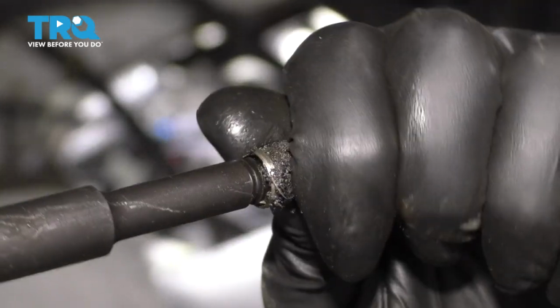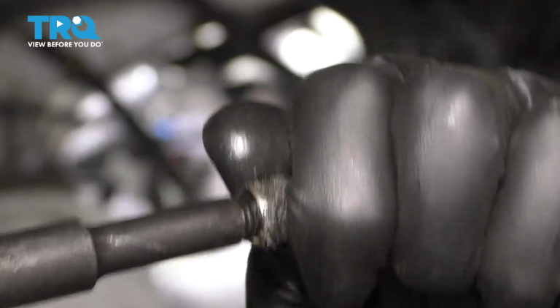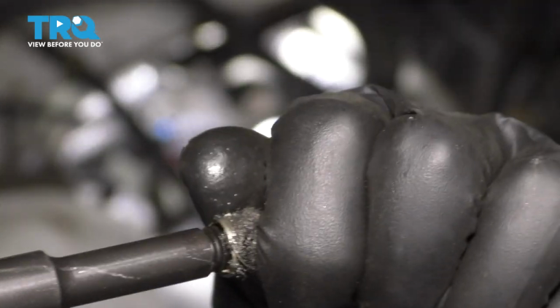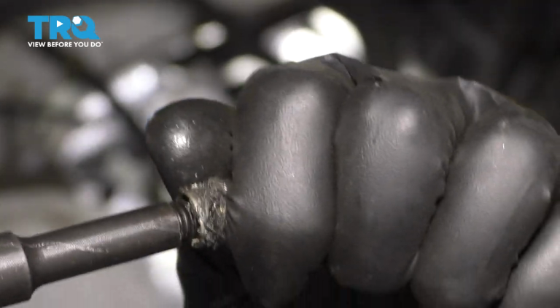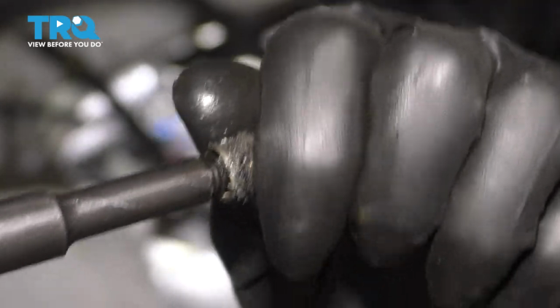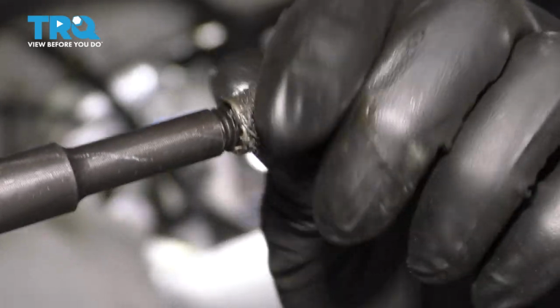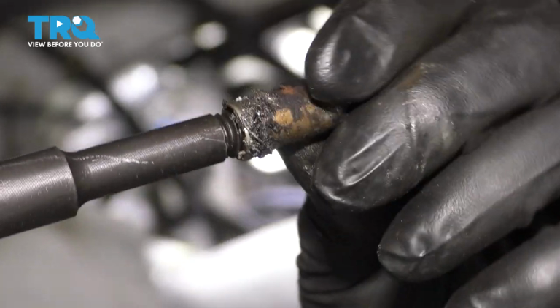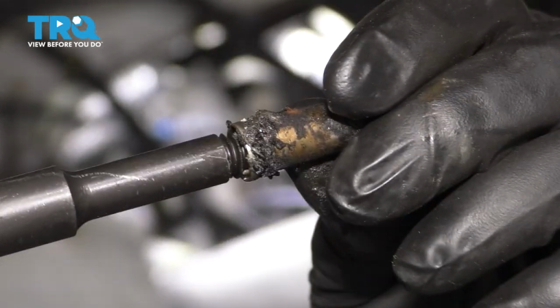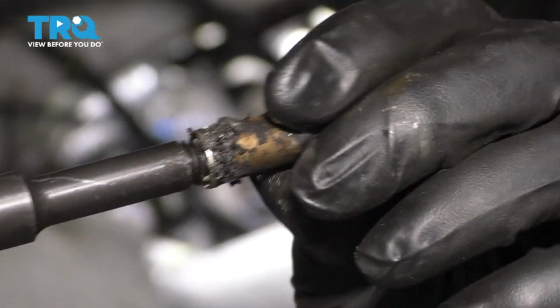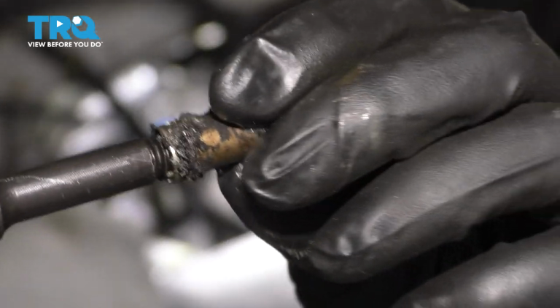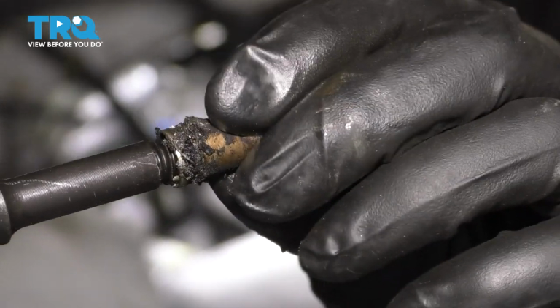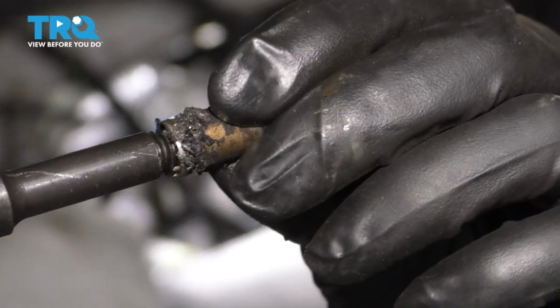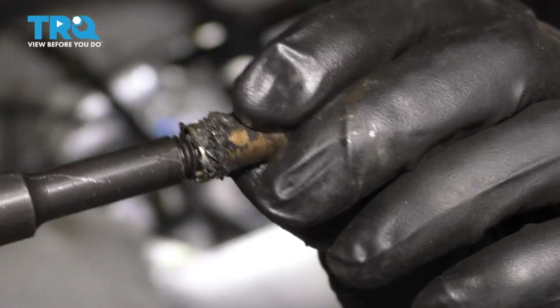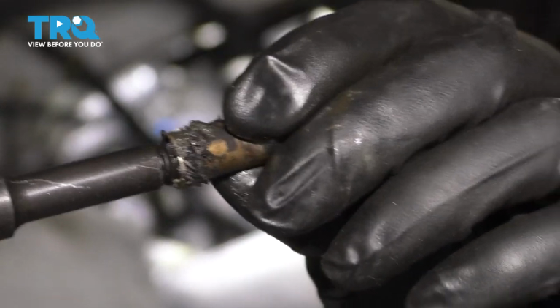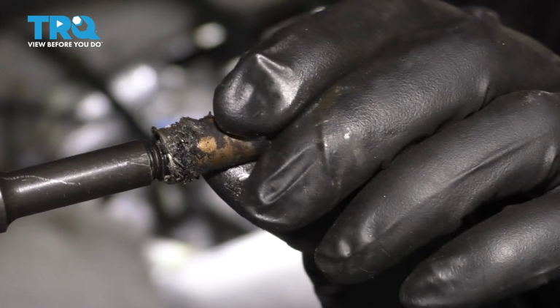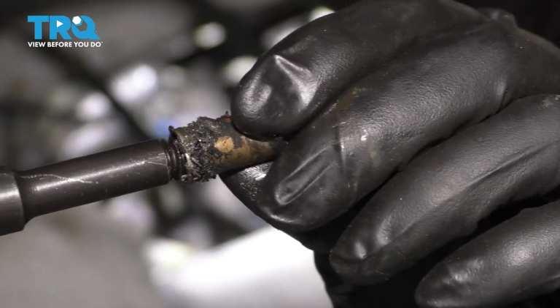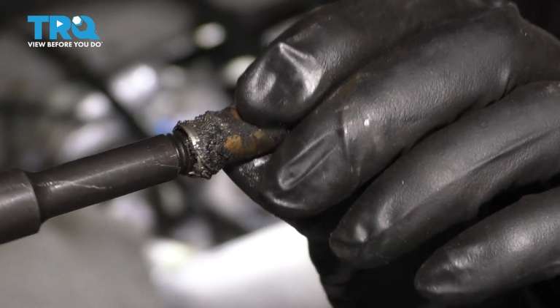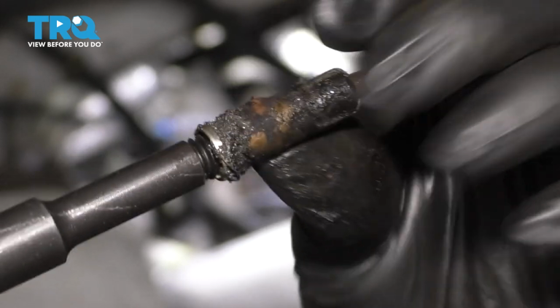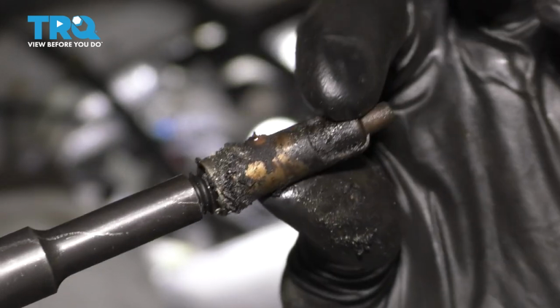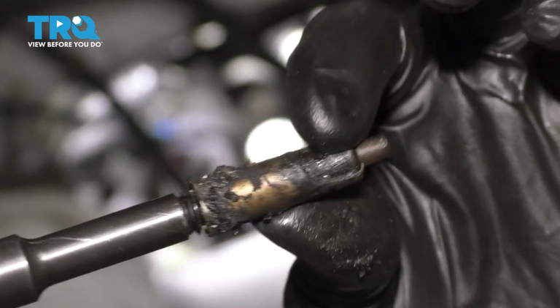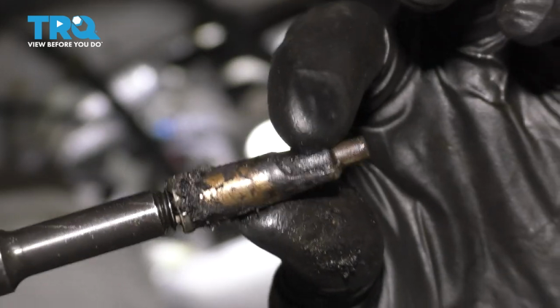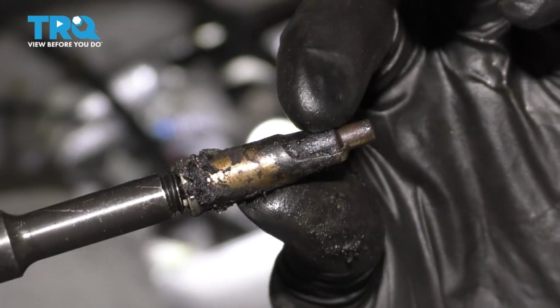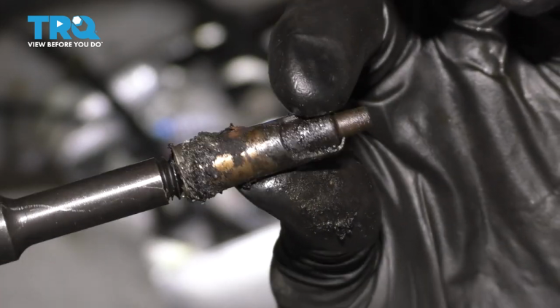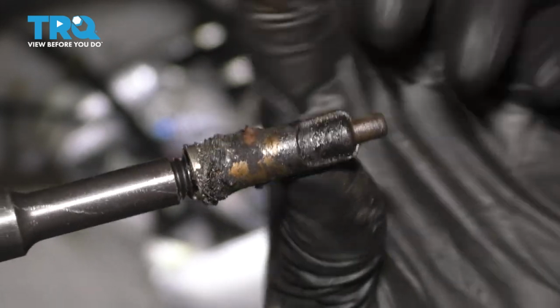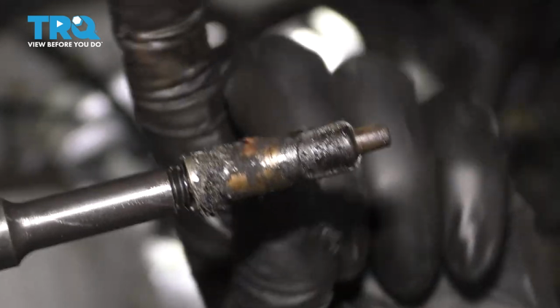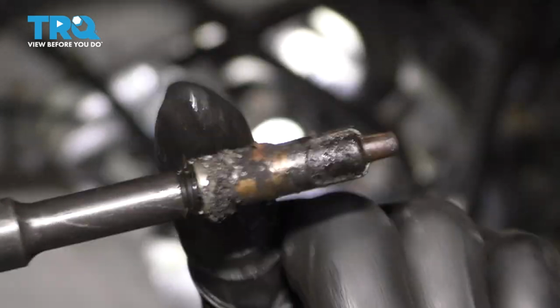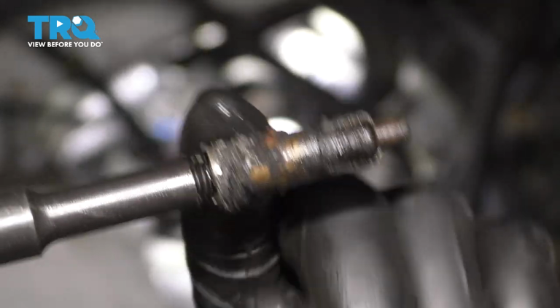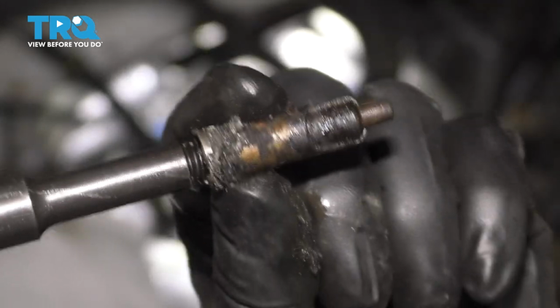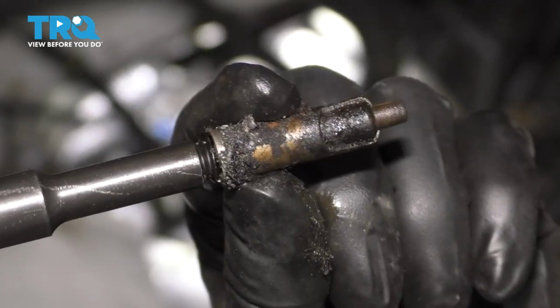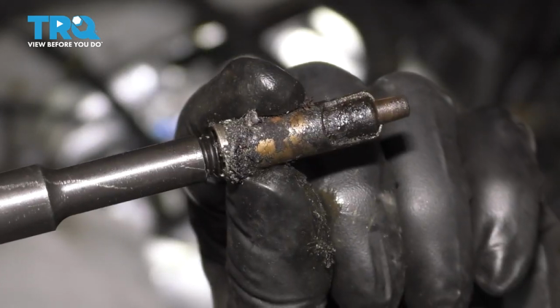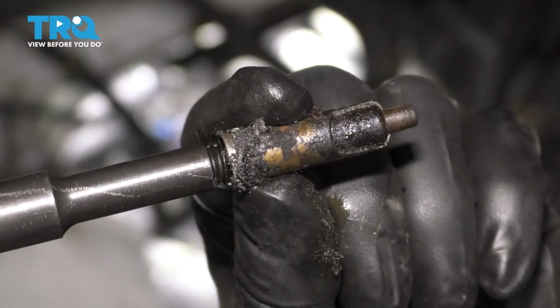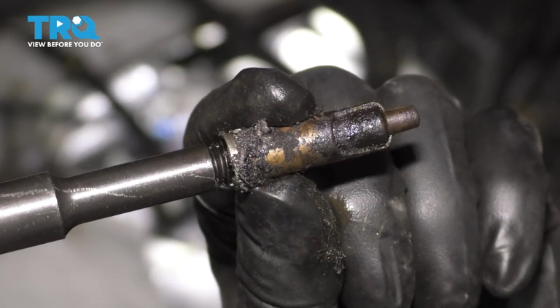To get this off of here, you would just grab some locking pliers, put it in a vise or whatever you have to do, and get it off your tool.